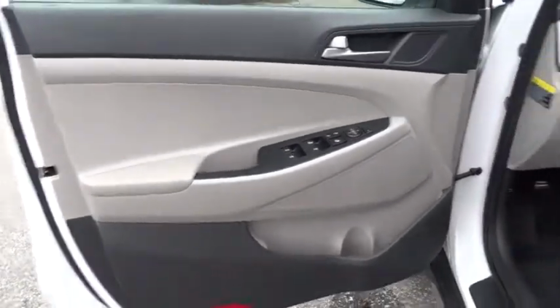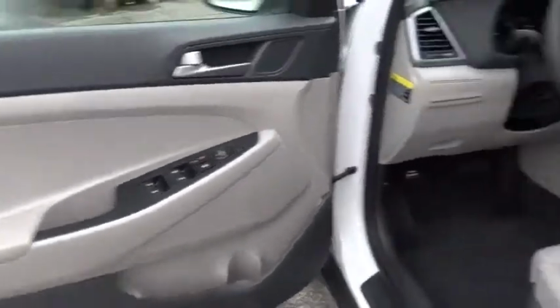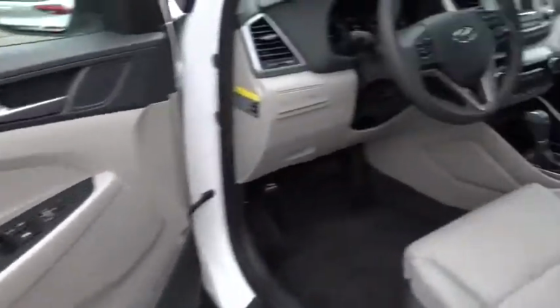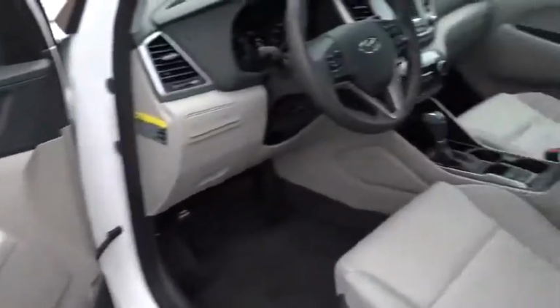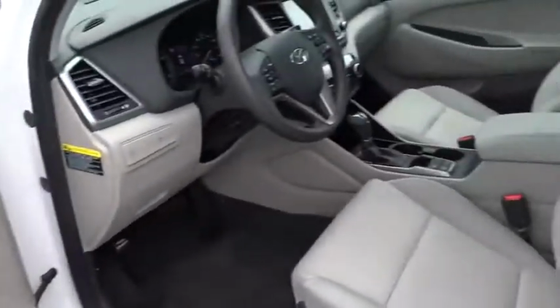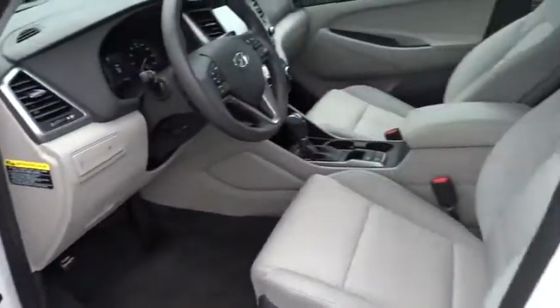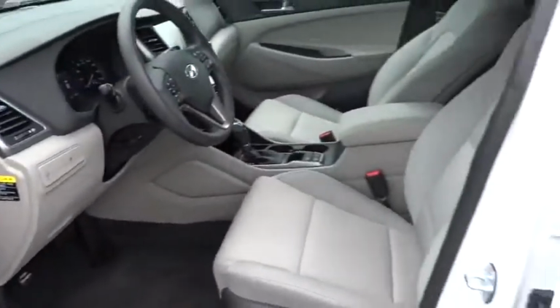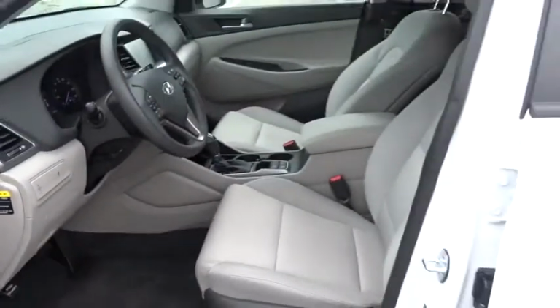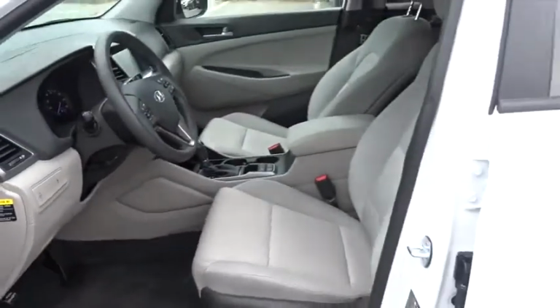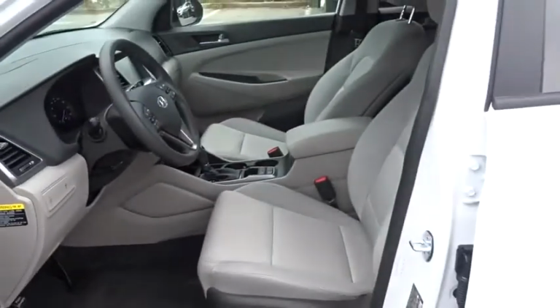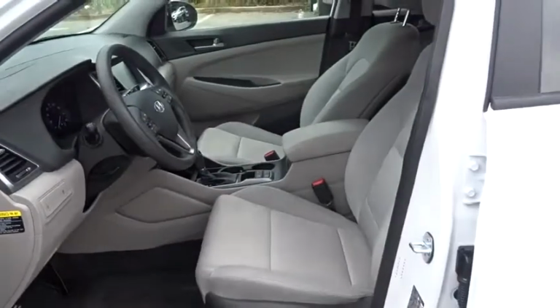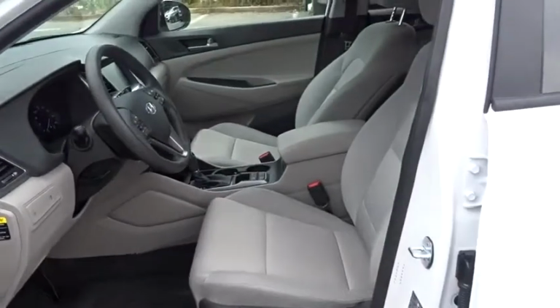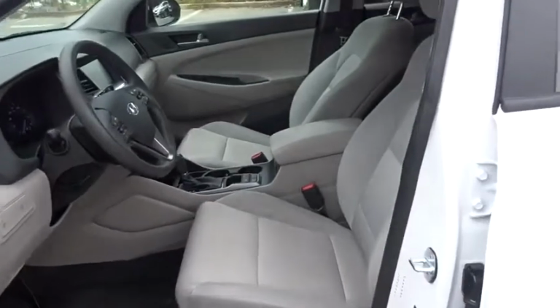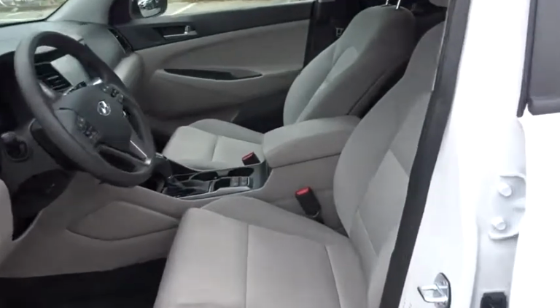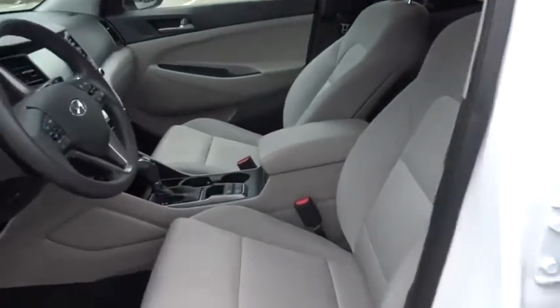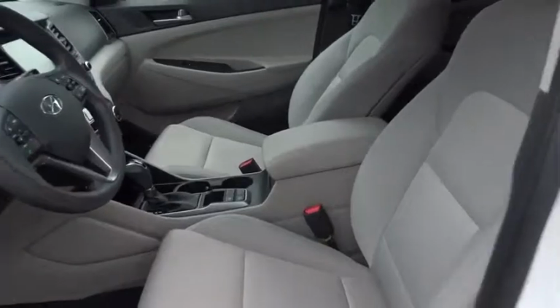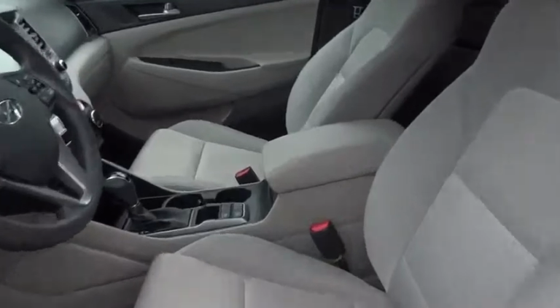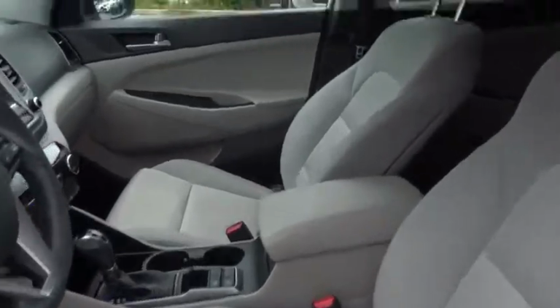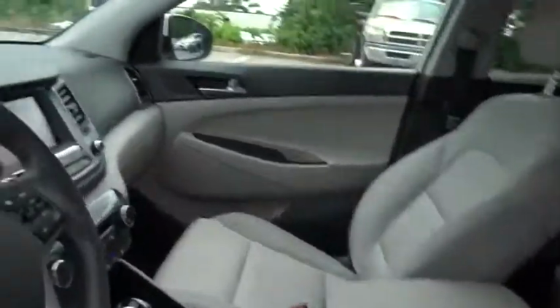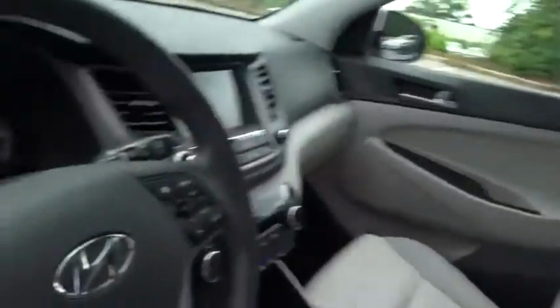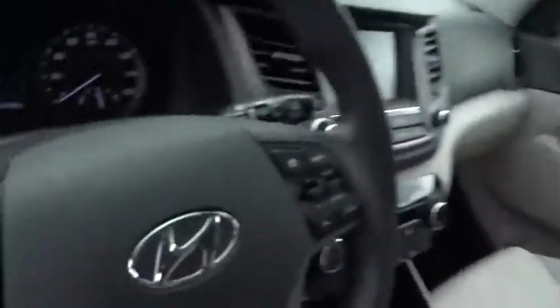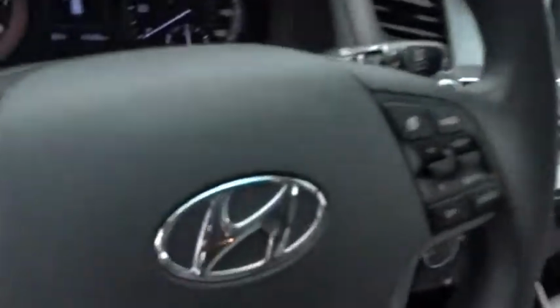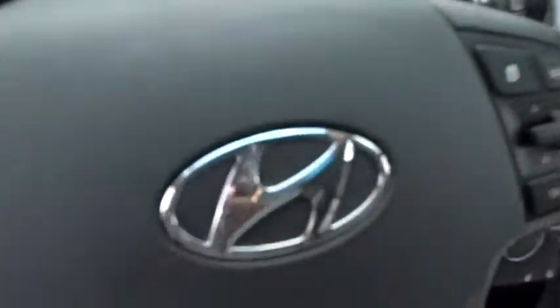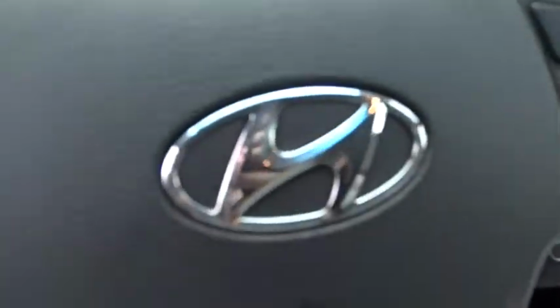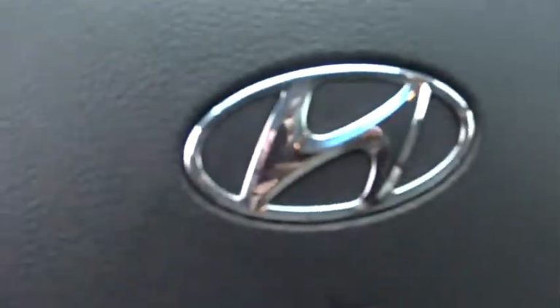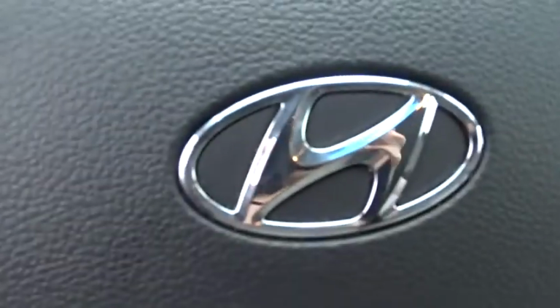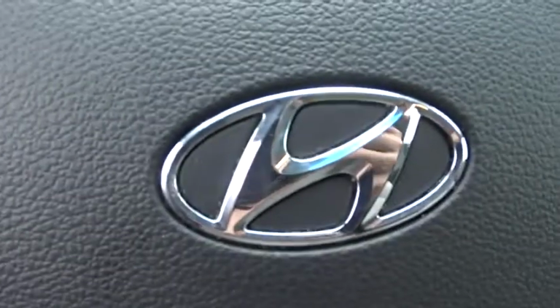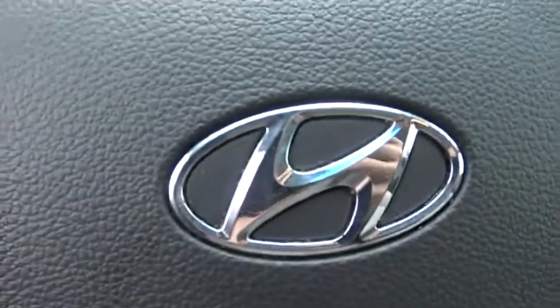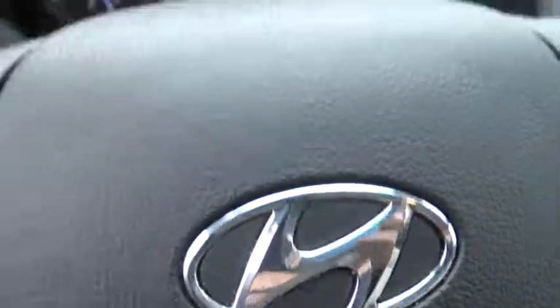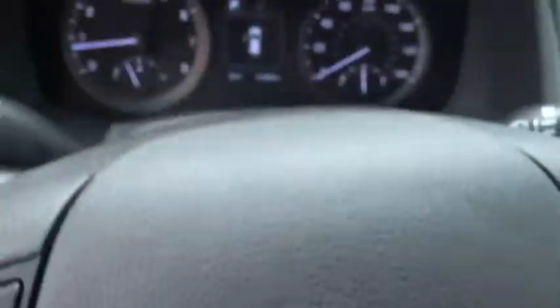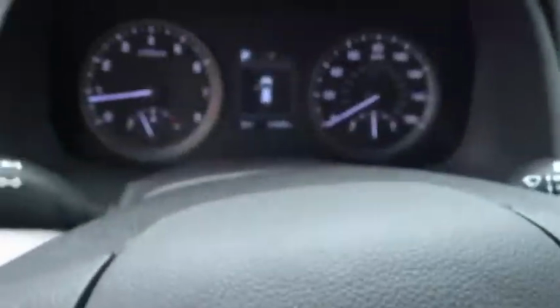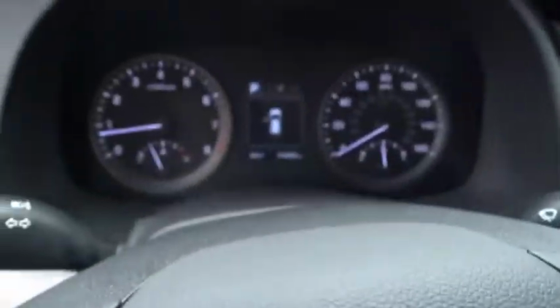Power door locks. This isn't just a vehicle. It's an experience. So stop in for a test drive today.